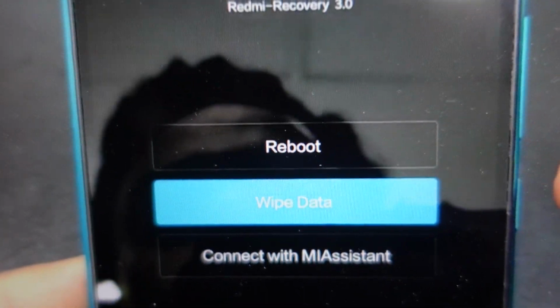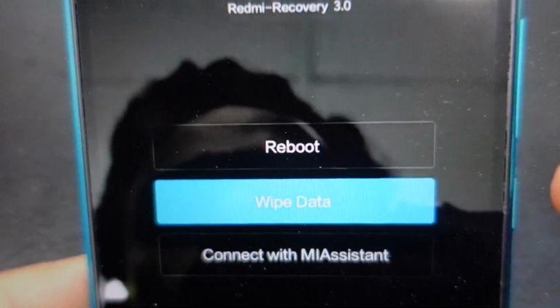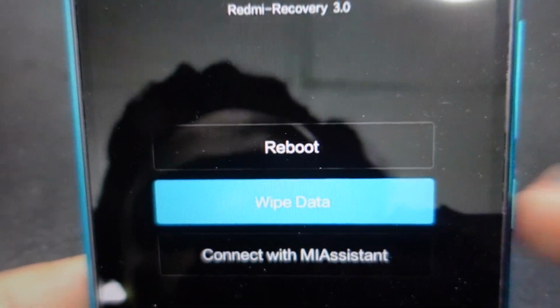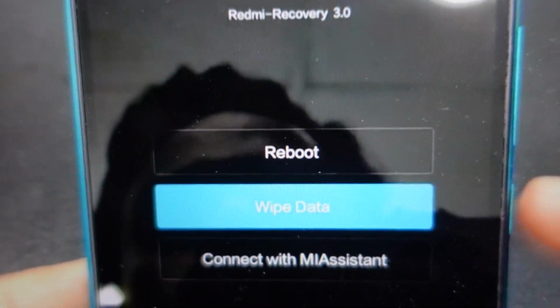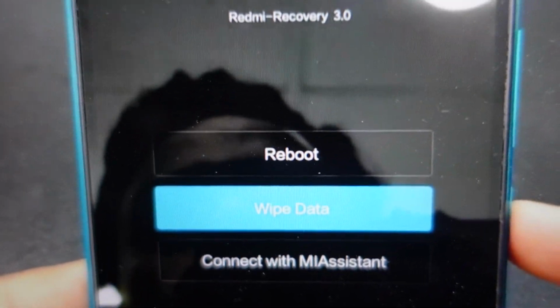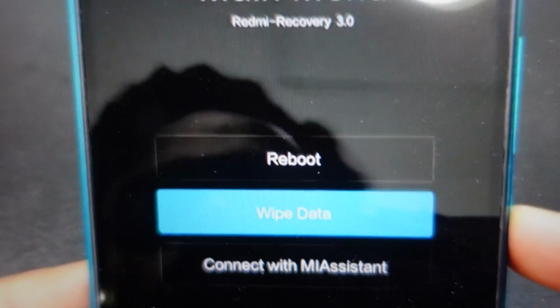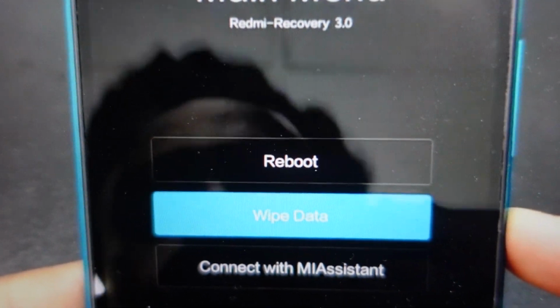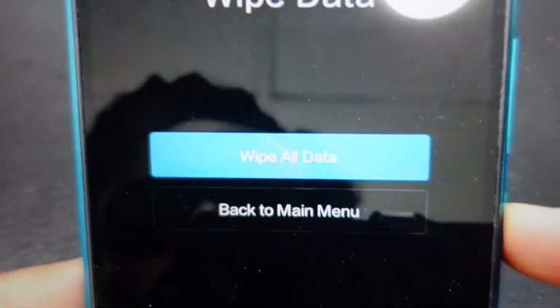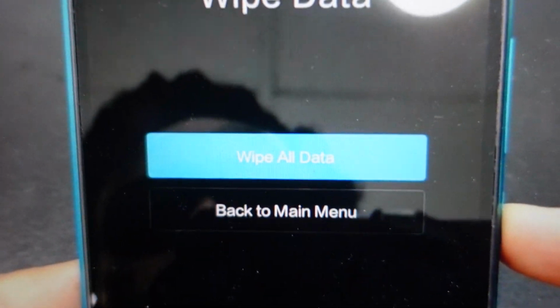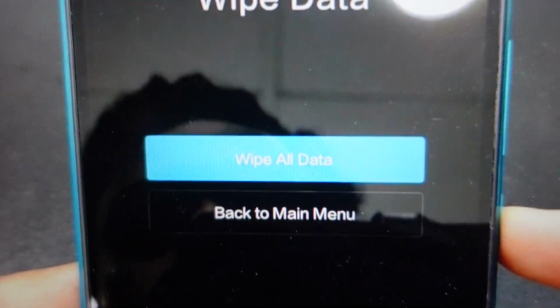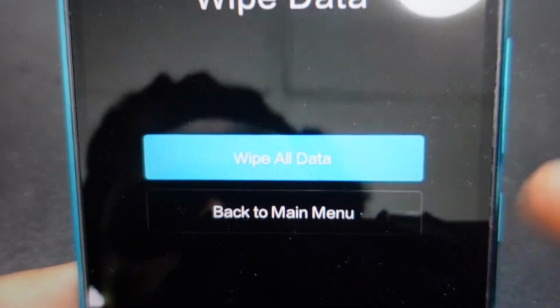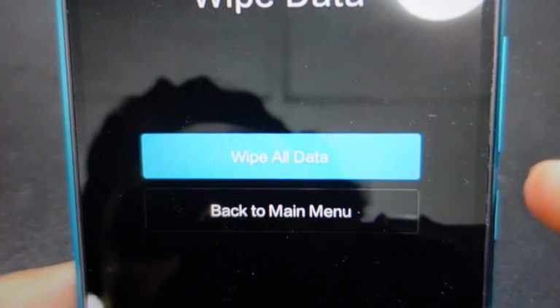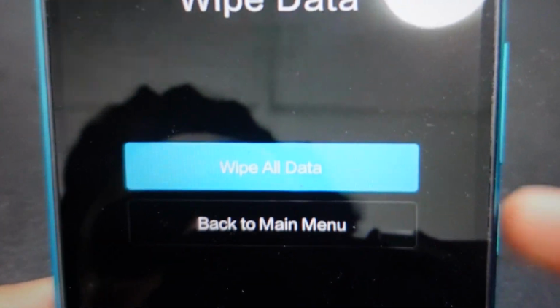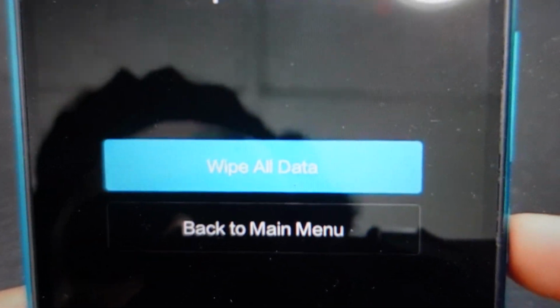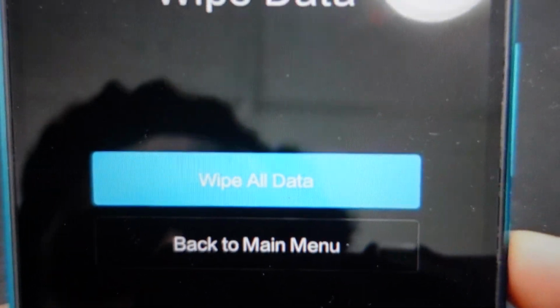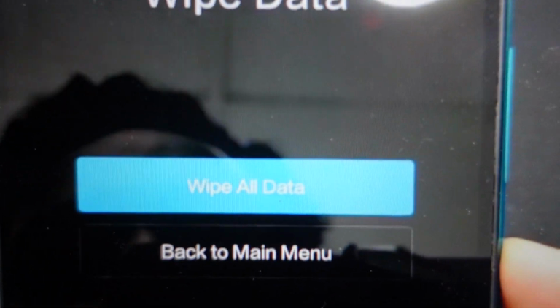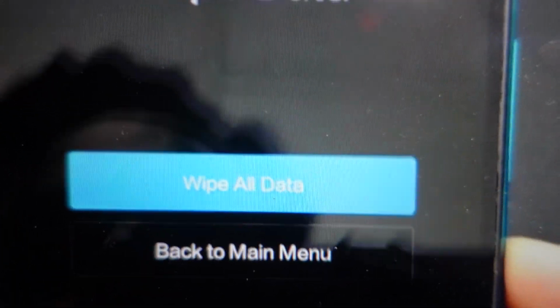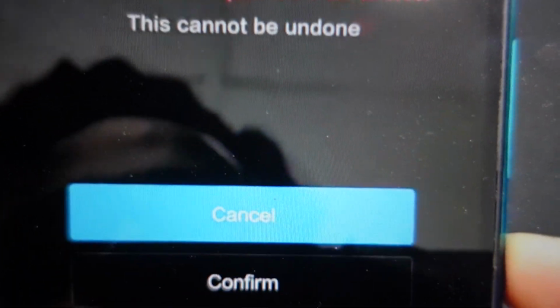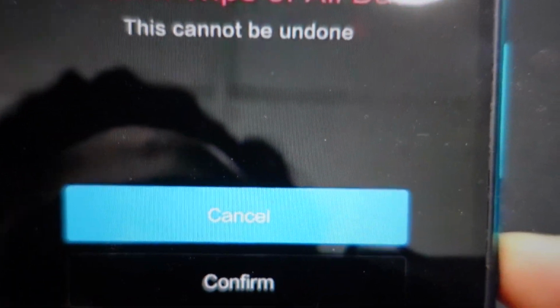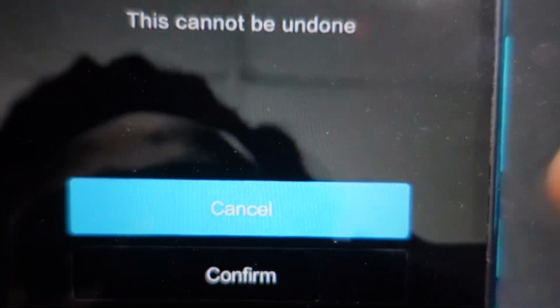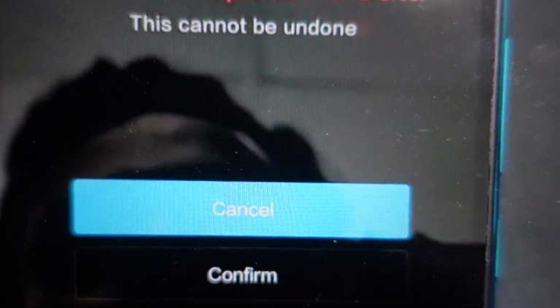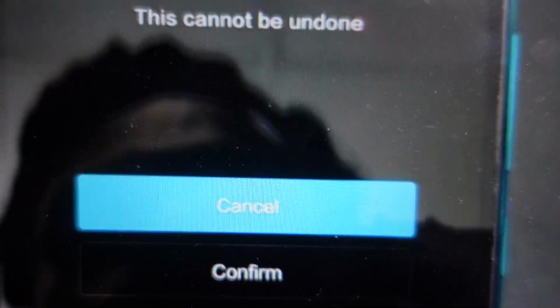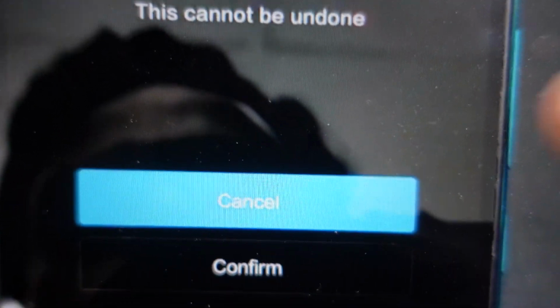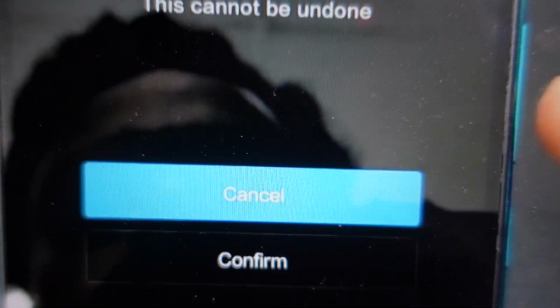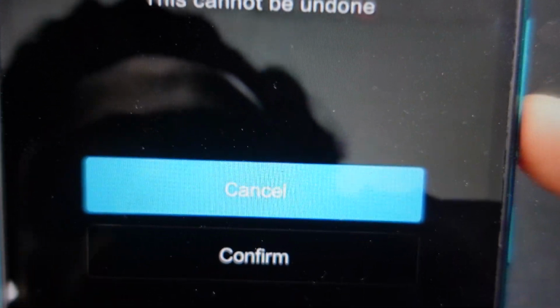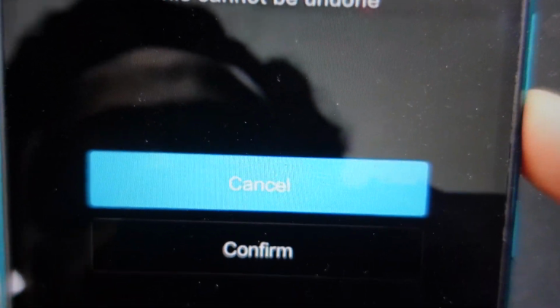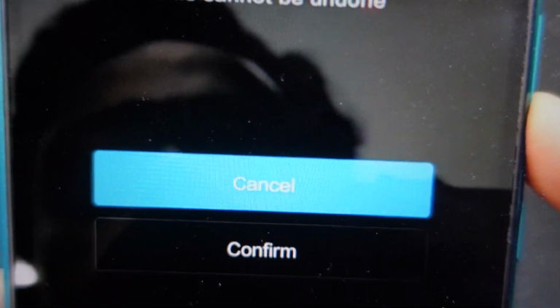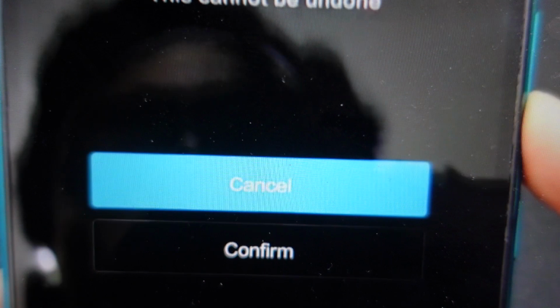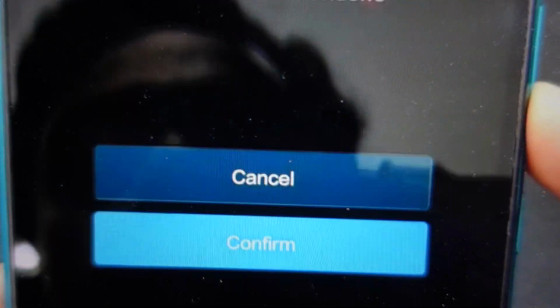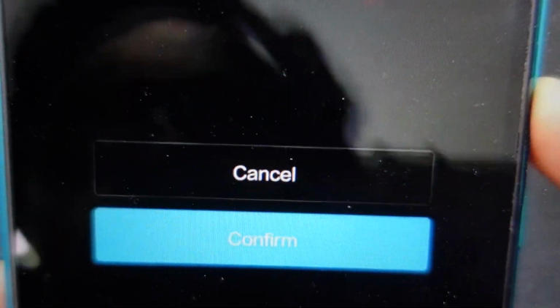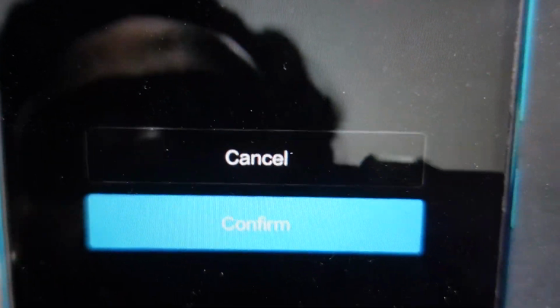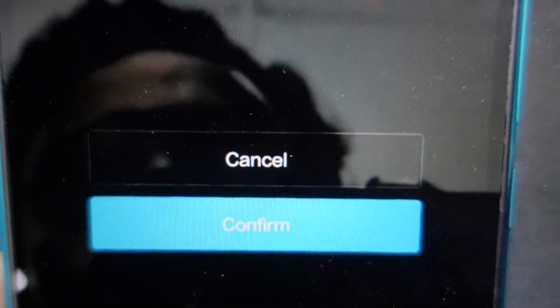You're going to go to wipe data and then hit the power button to confirm it, and then wipe all data, and then you're going to go down to confirm.